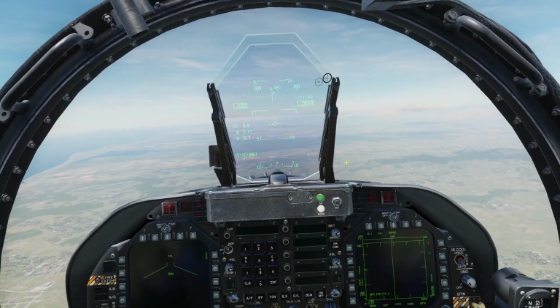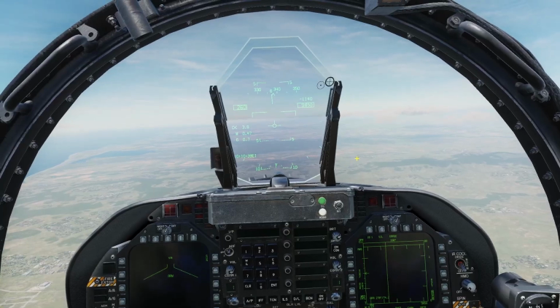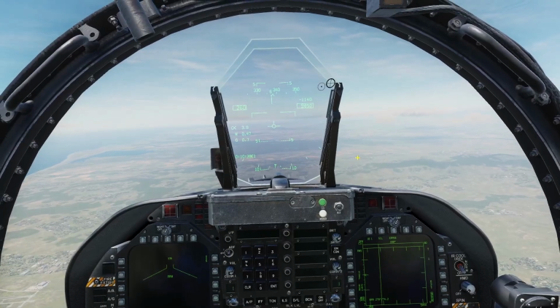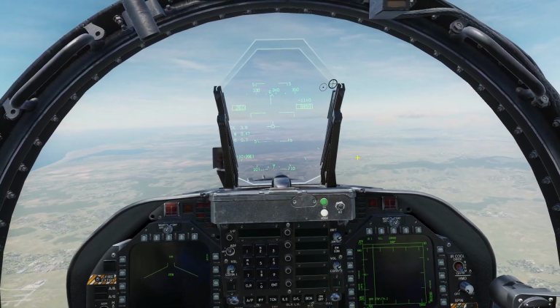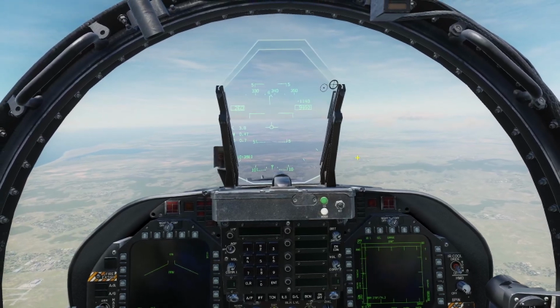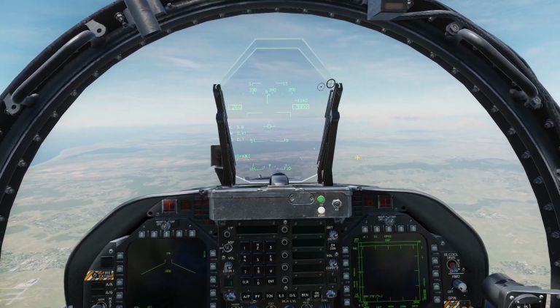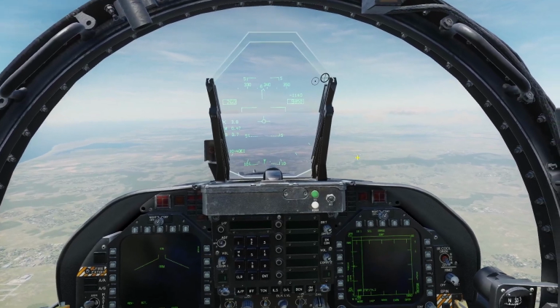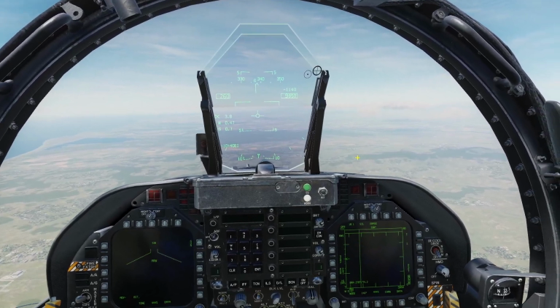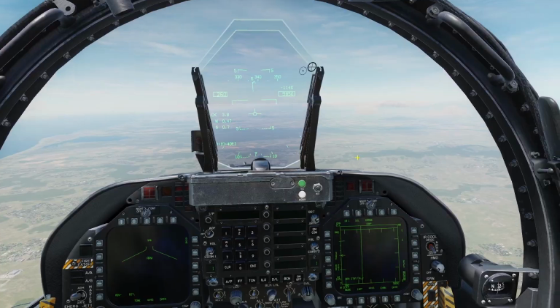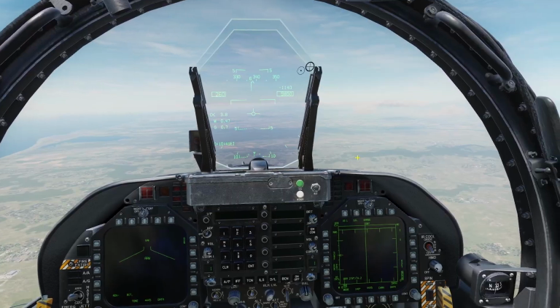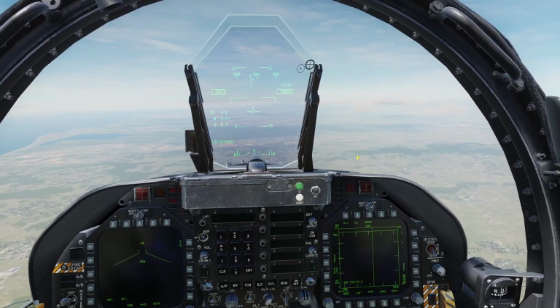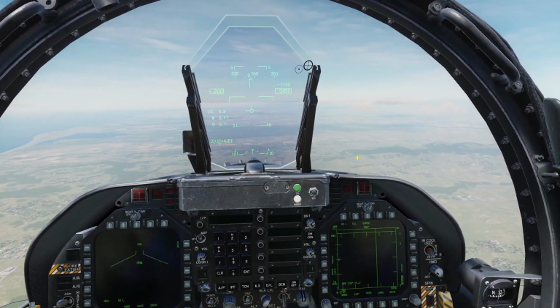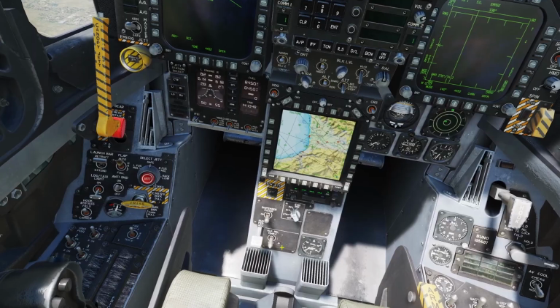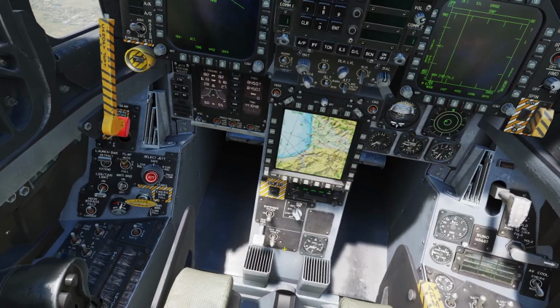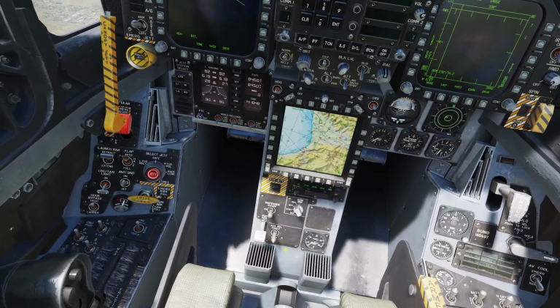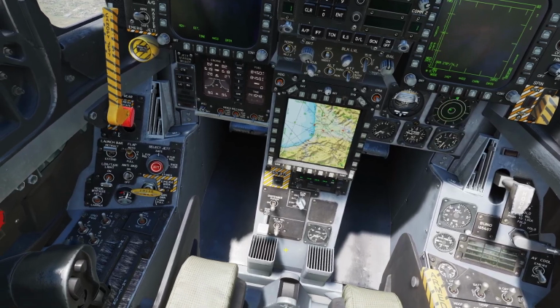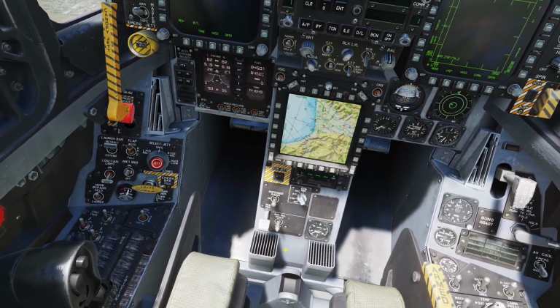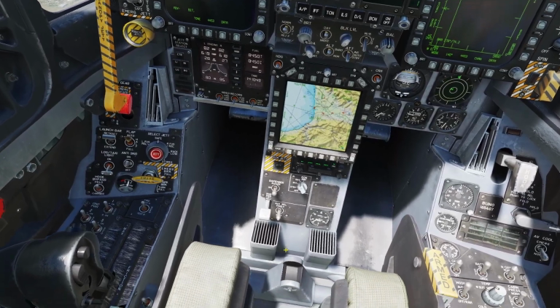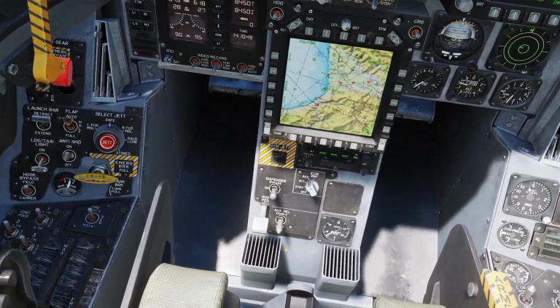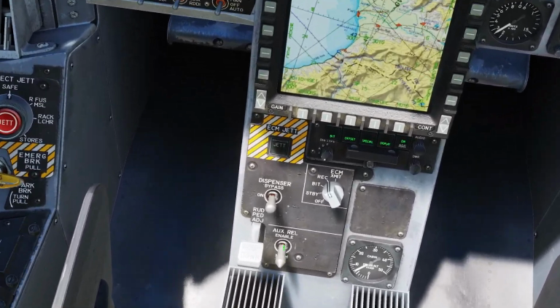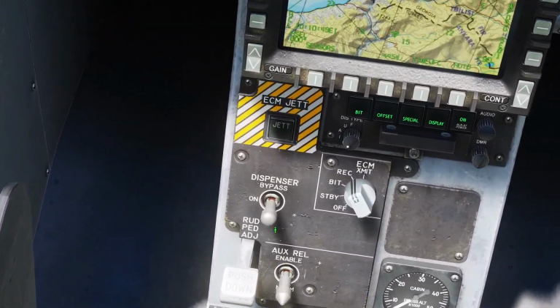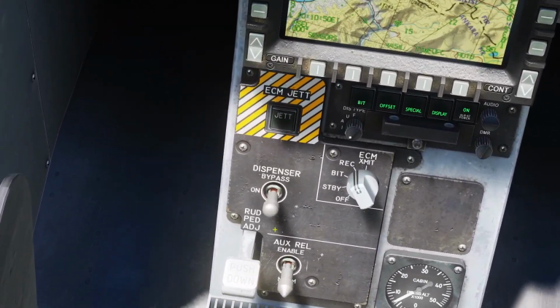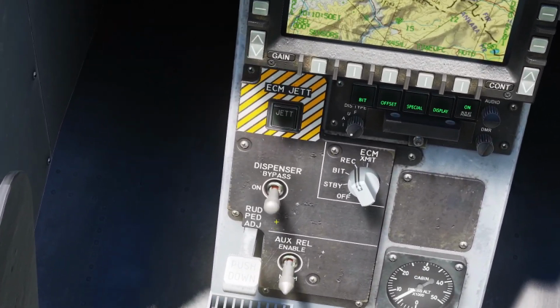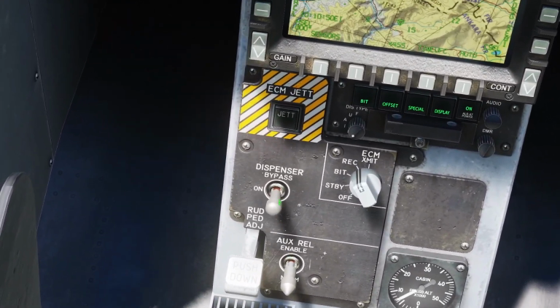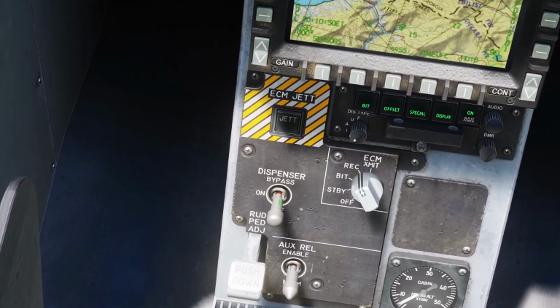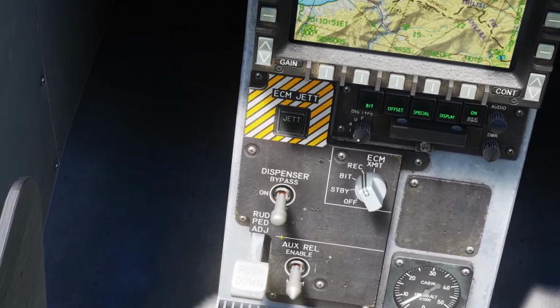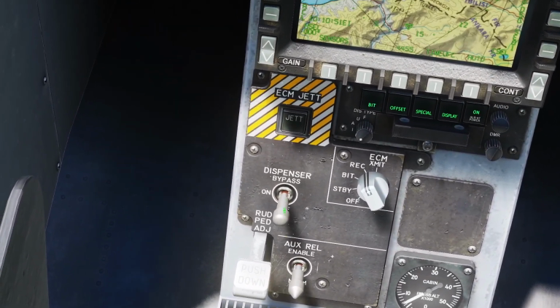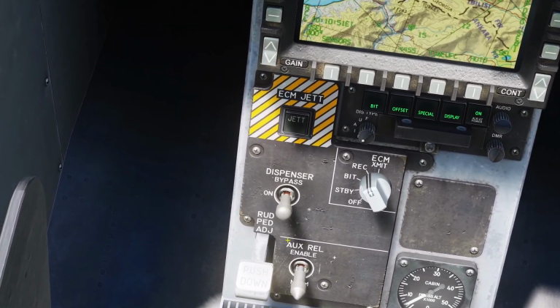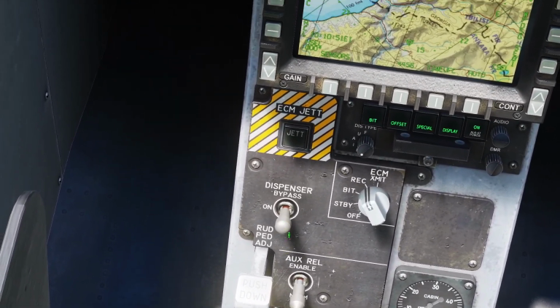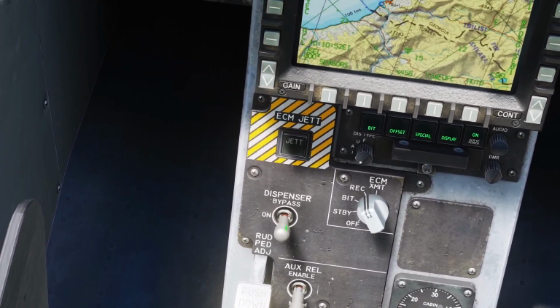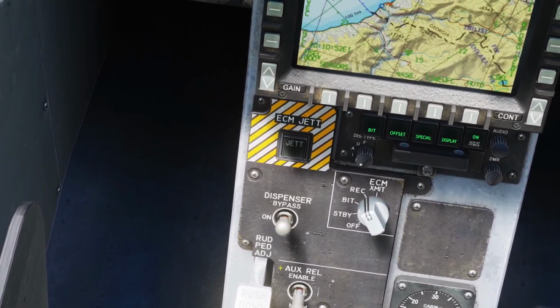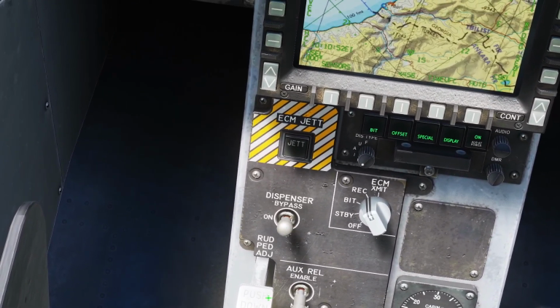Let's go over the chaff and flare dispensers first. You can control them with this switch right here. It has off, on, and bypass.